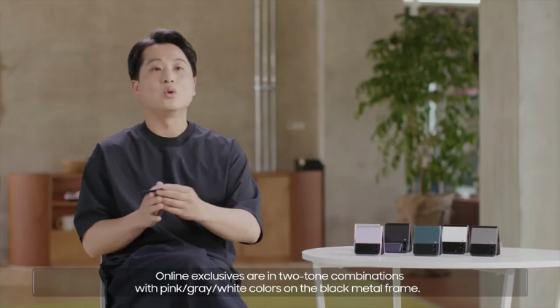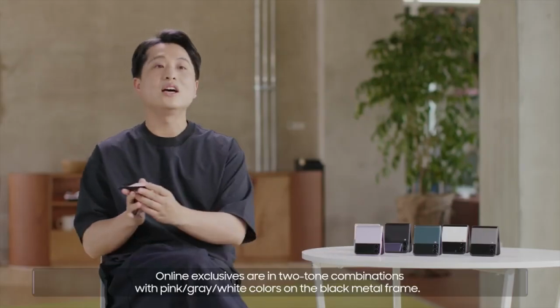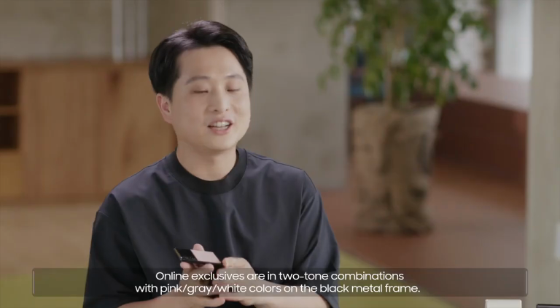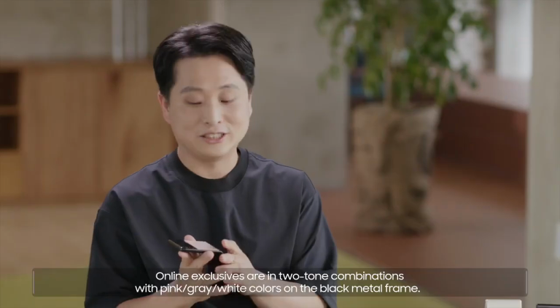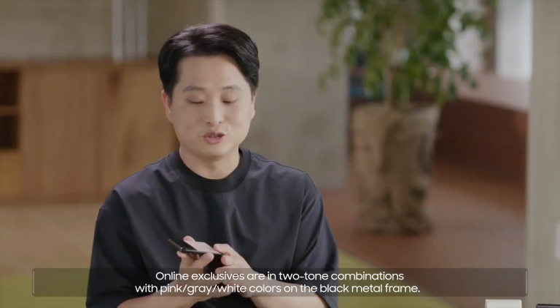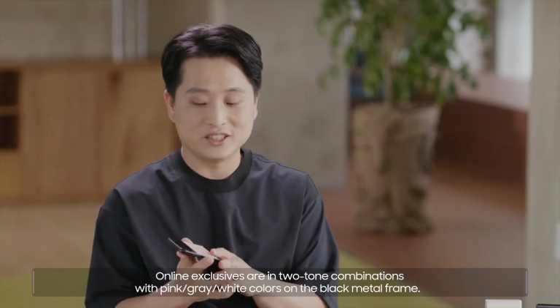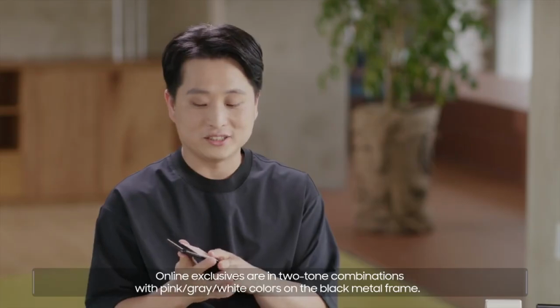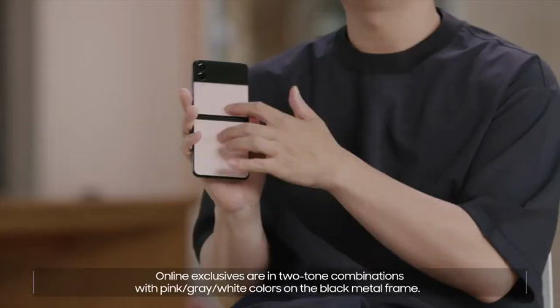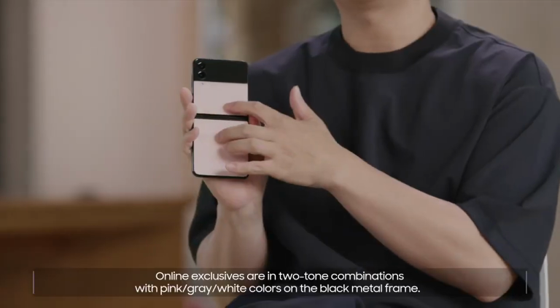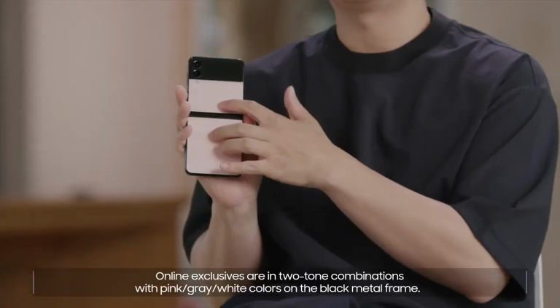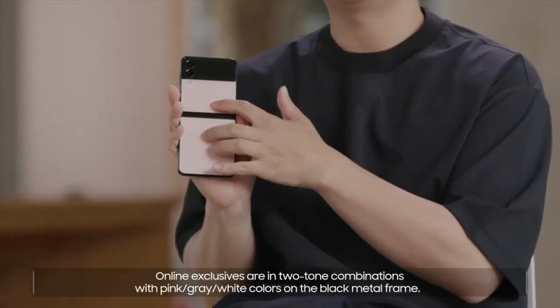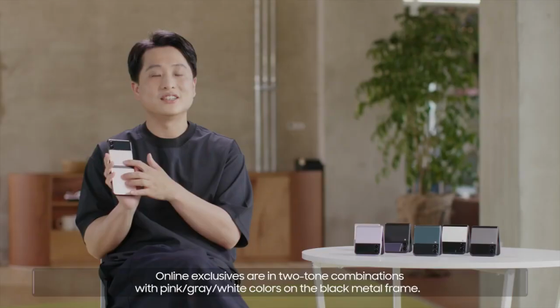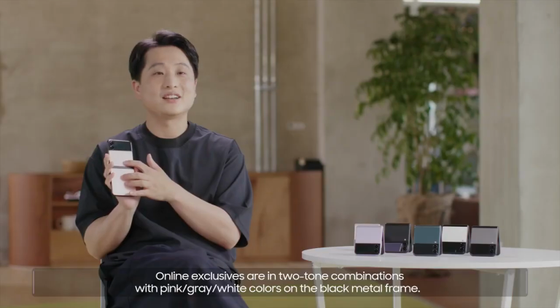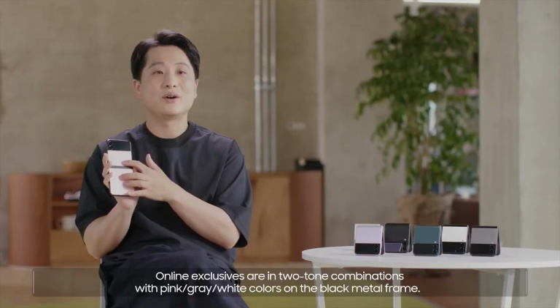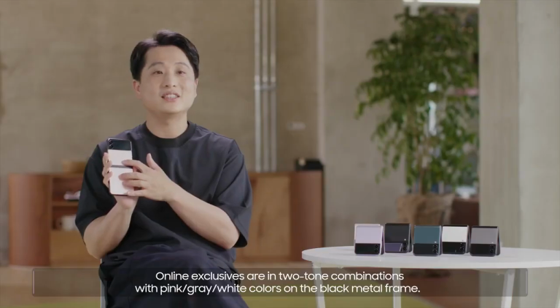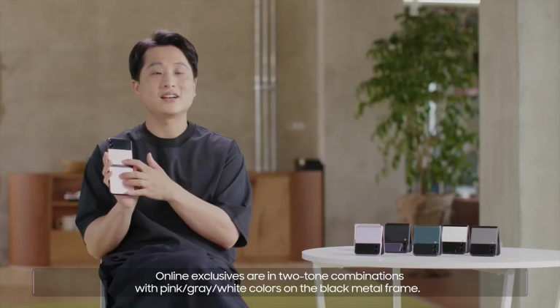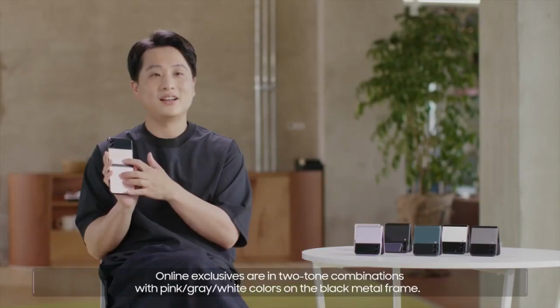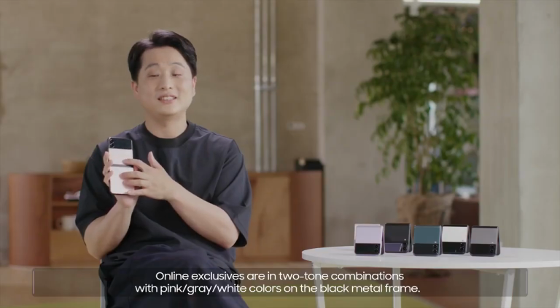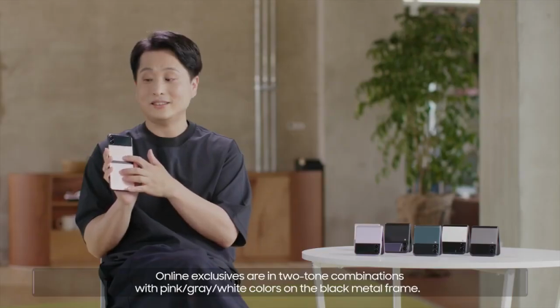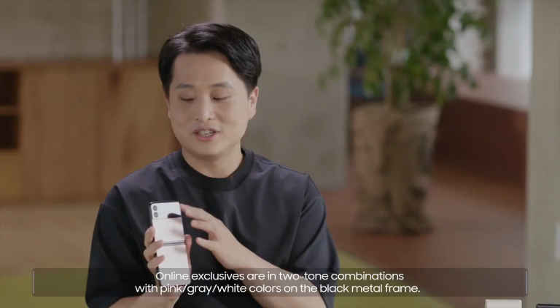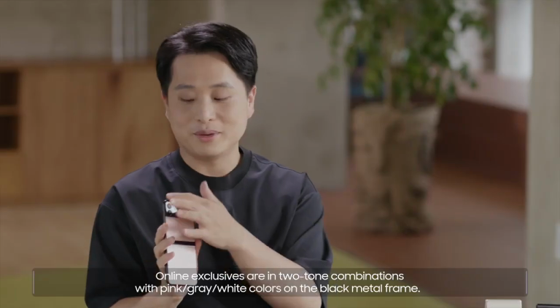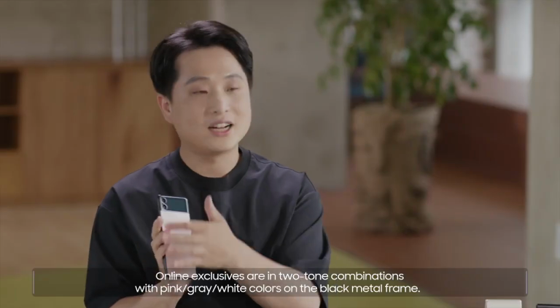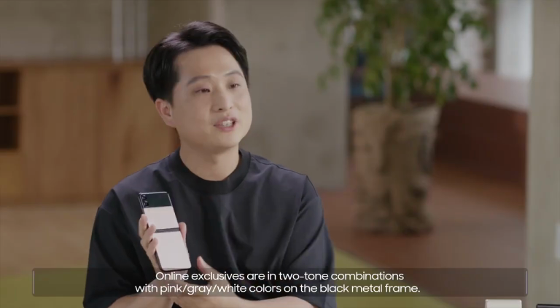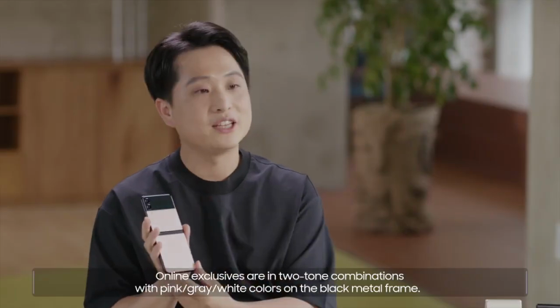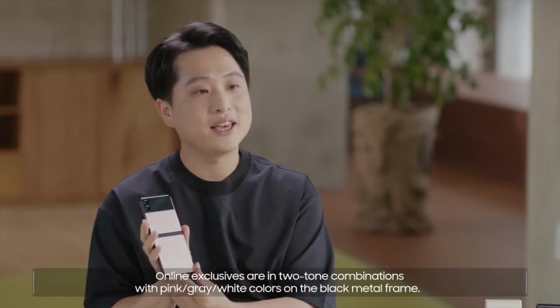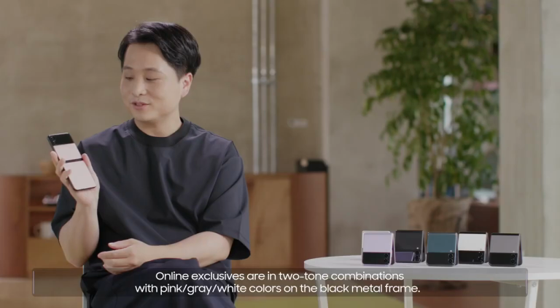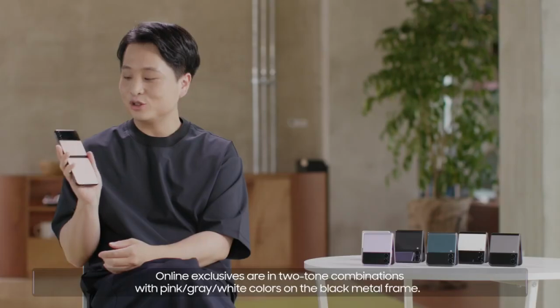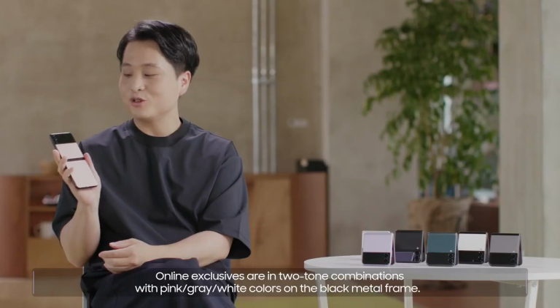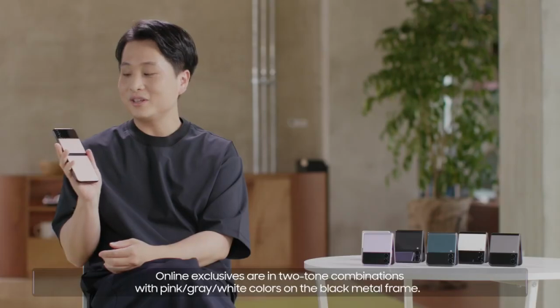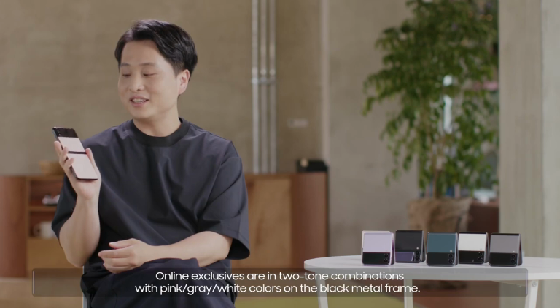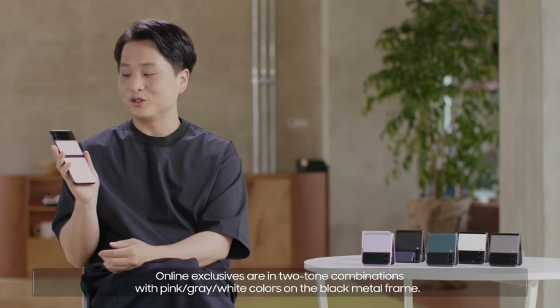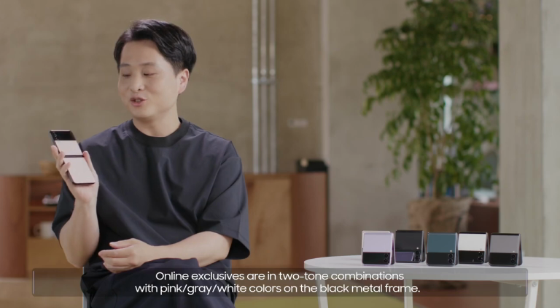Online exclusives are in two-tone combinations with pink, gray, and white colors on the black metal frame.